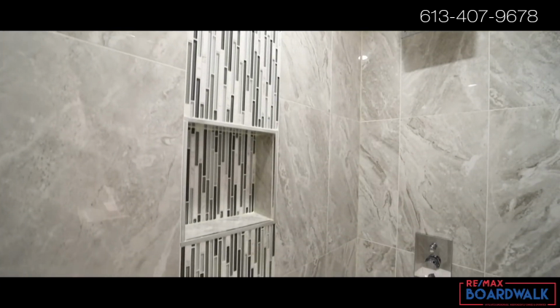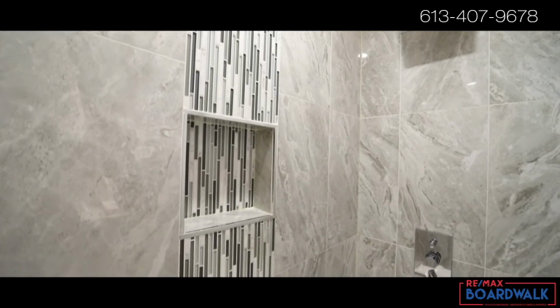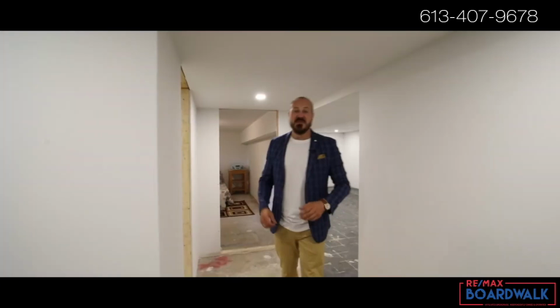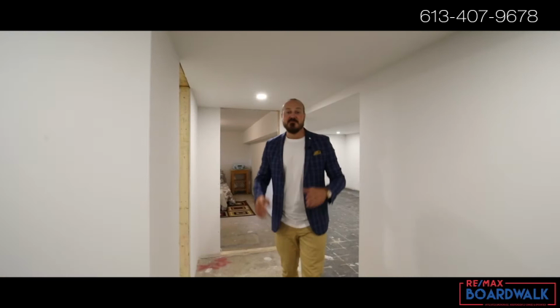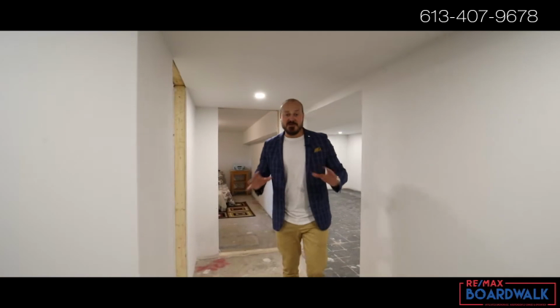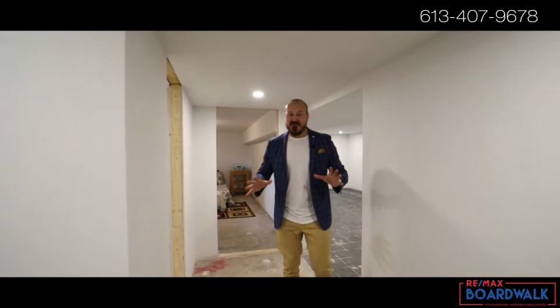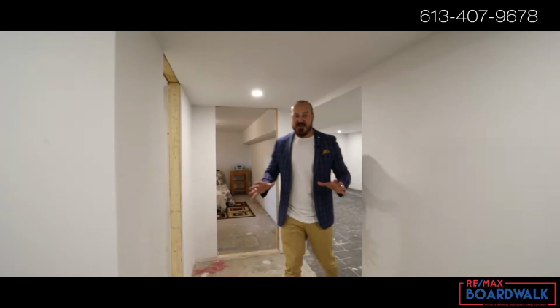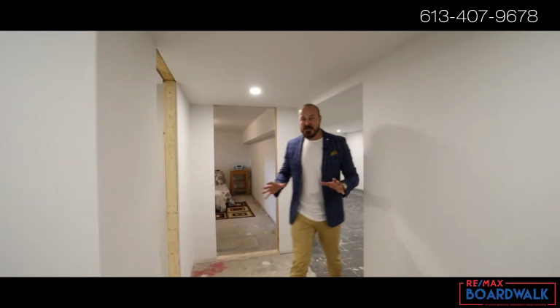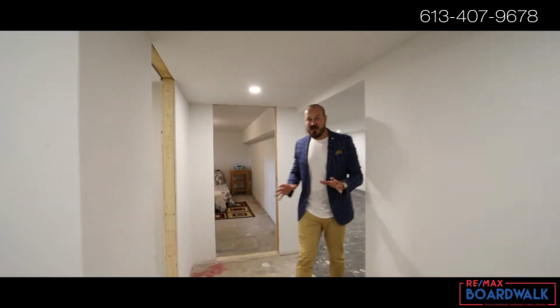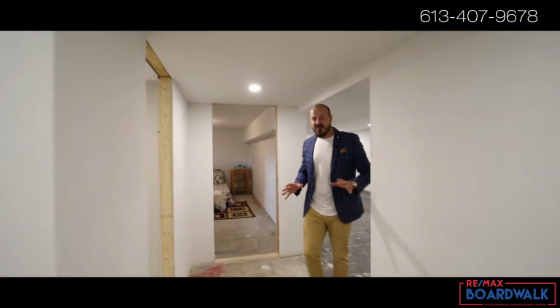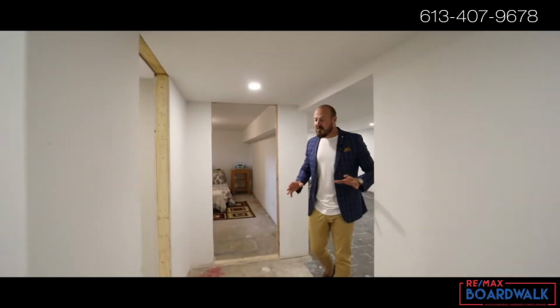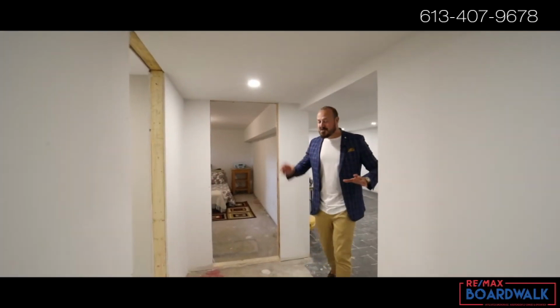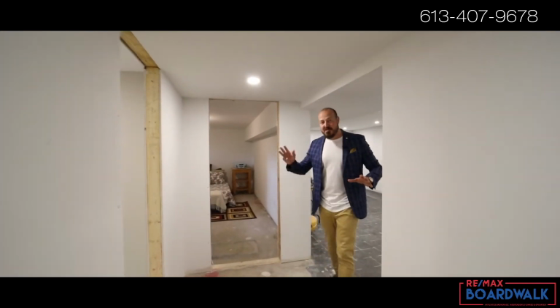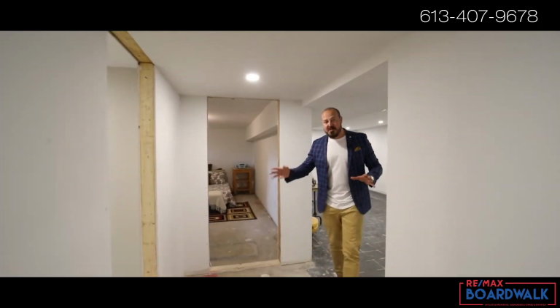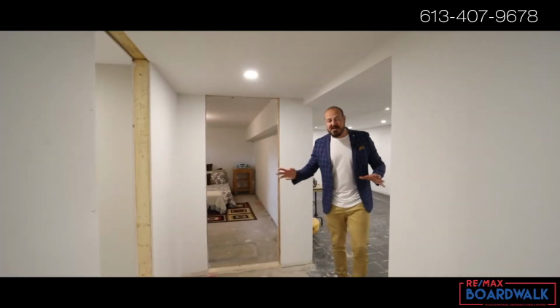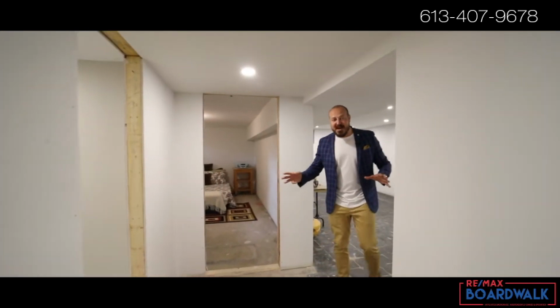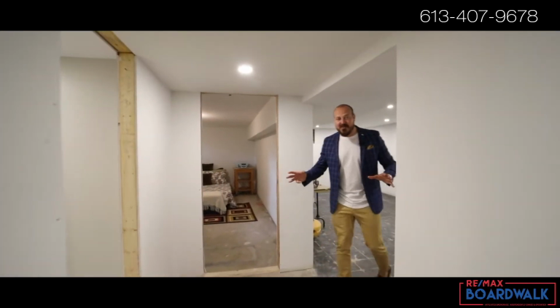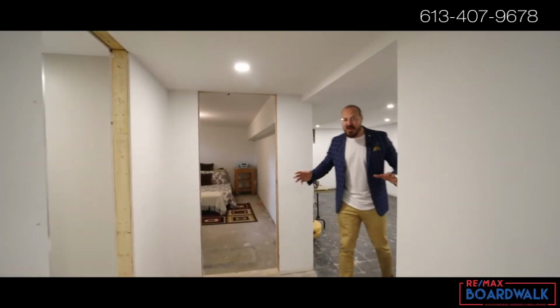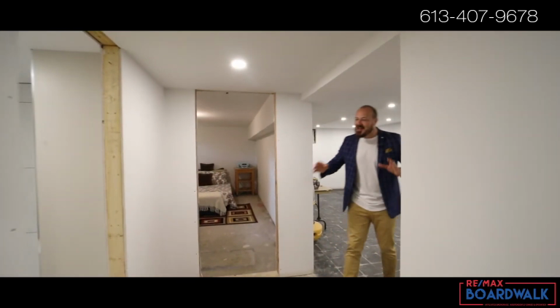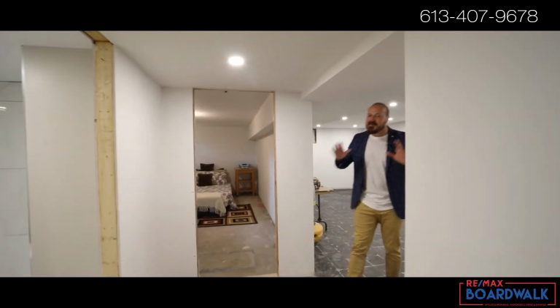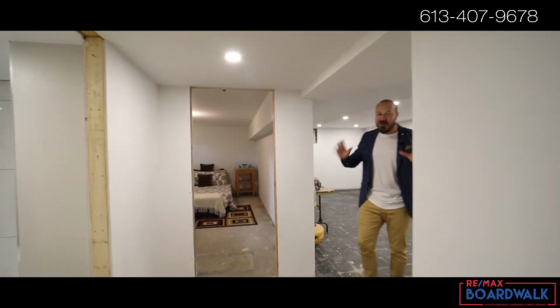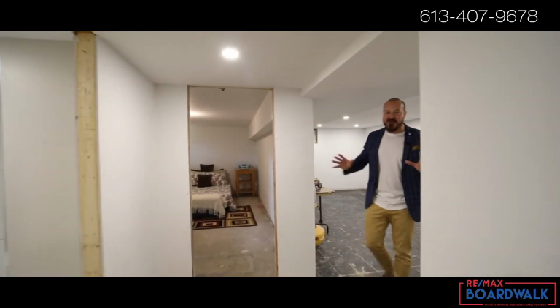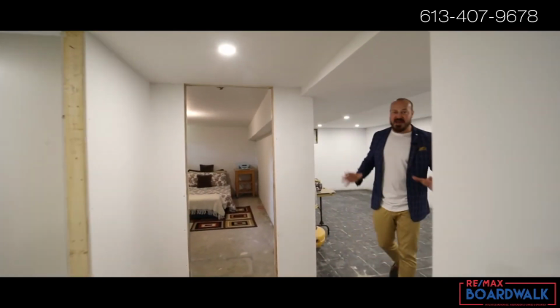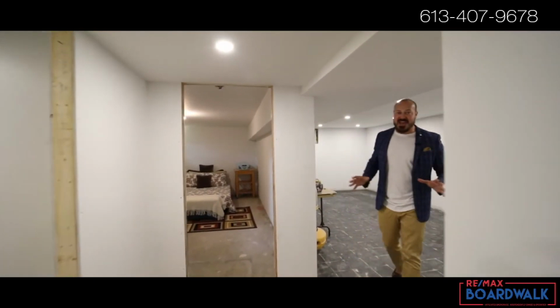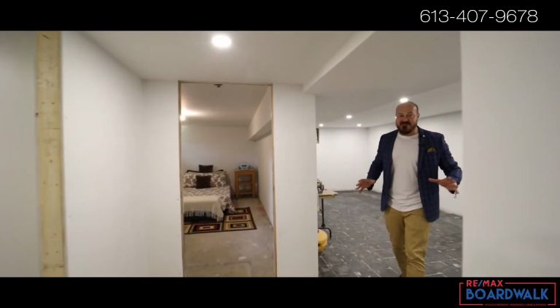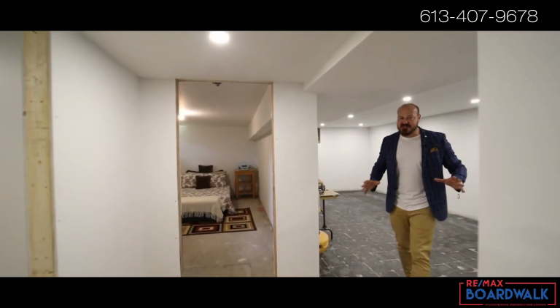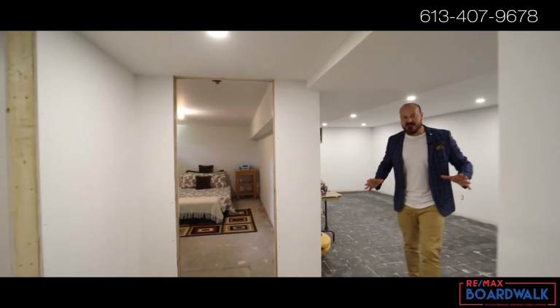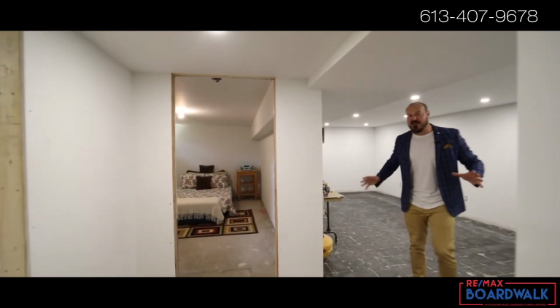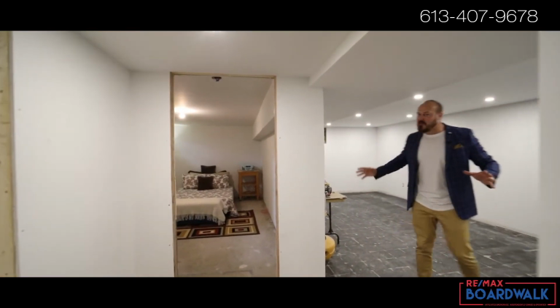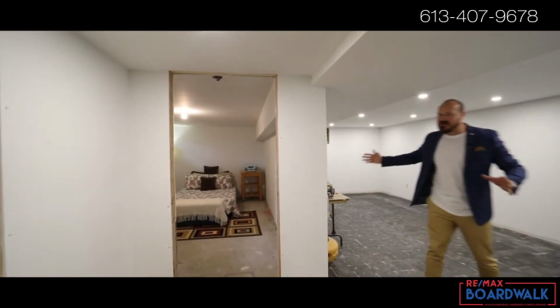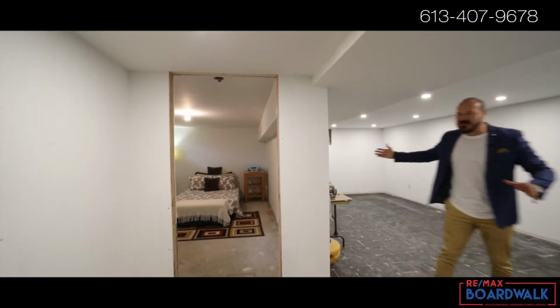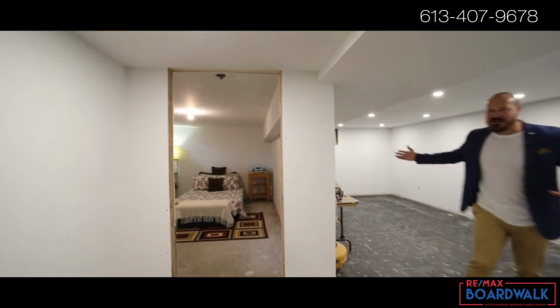This mostly finished lower level features a three-piece bathroom and is the perfect blank canvas for all of your basement dreams.